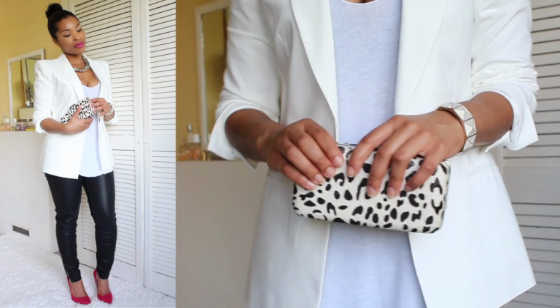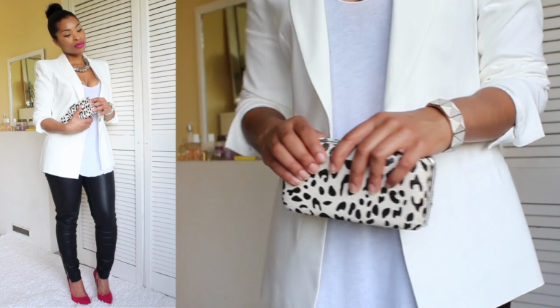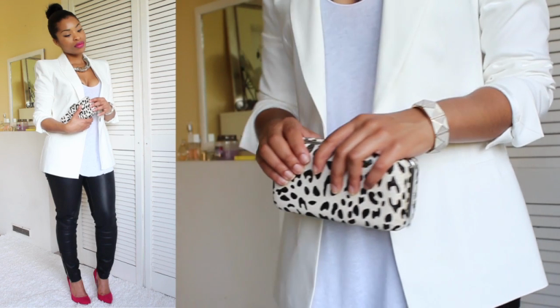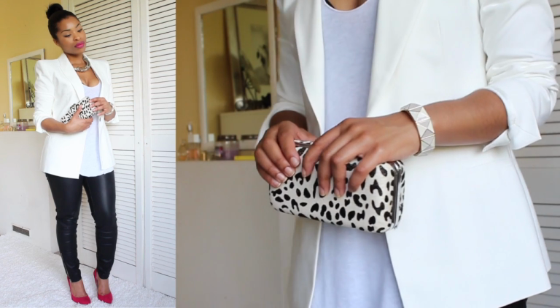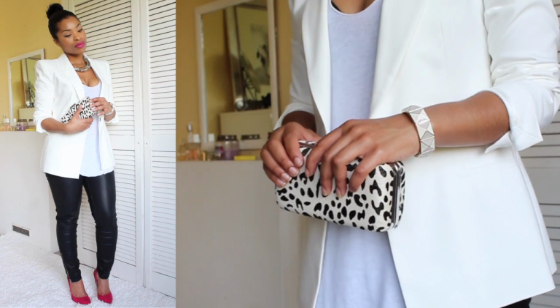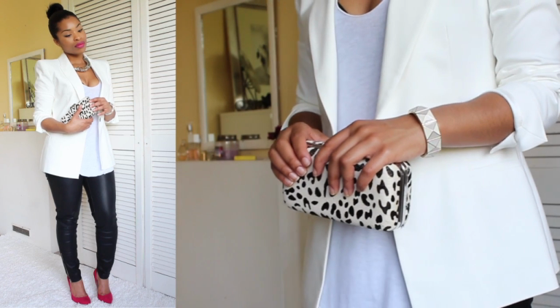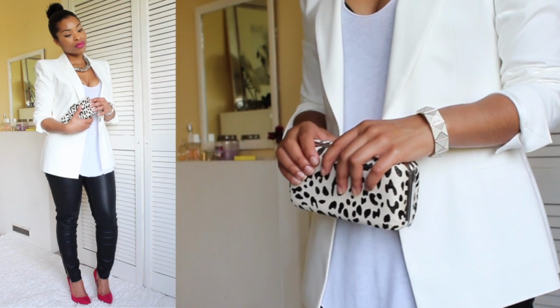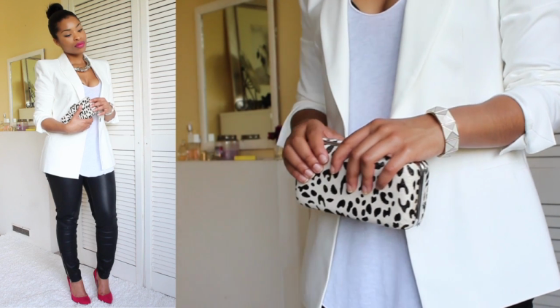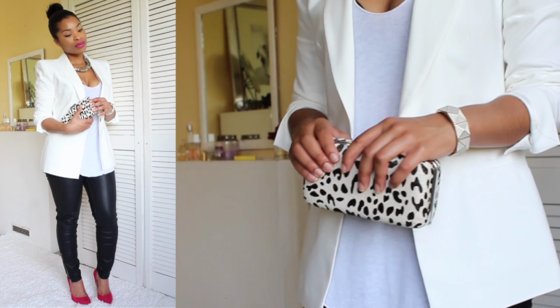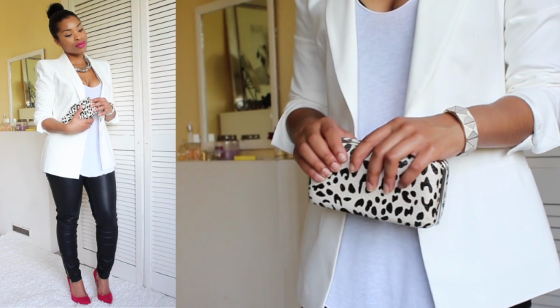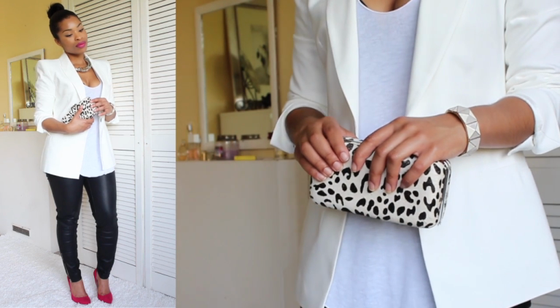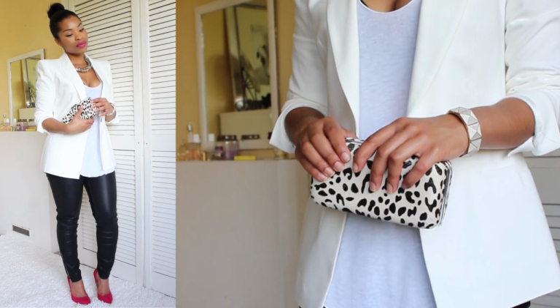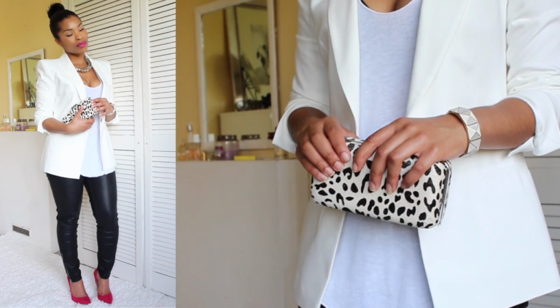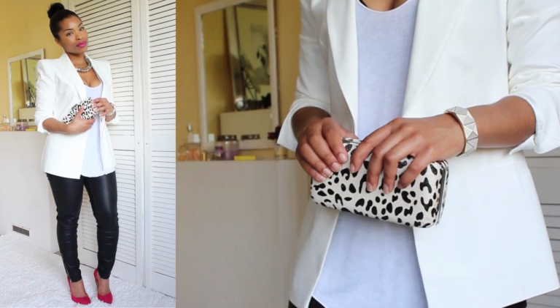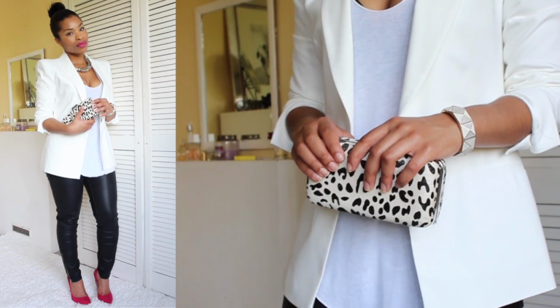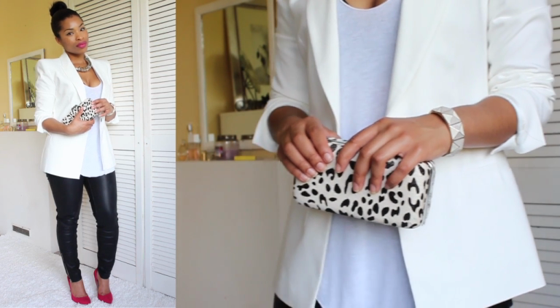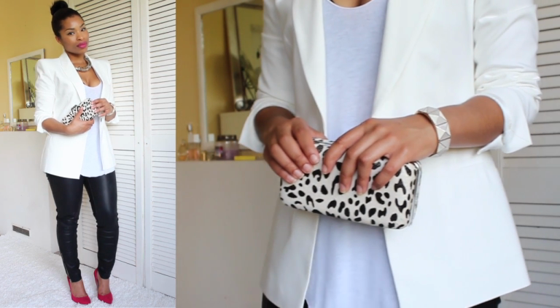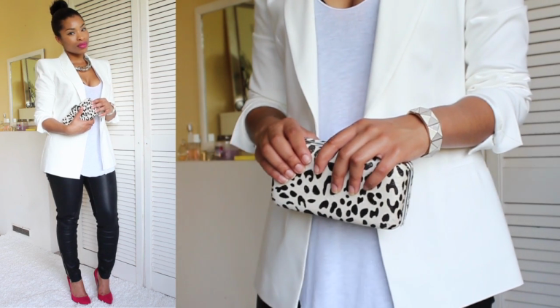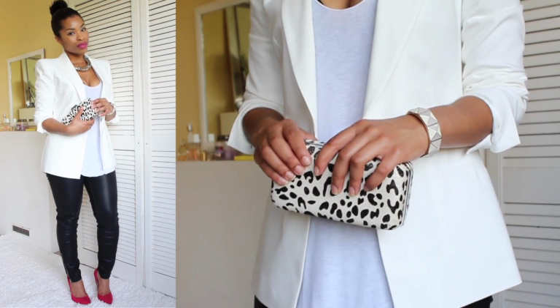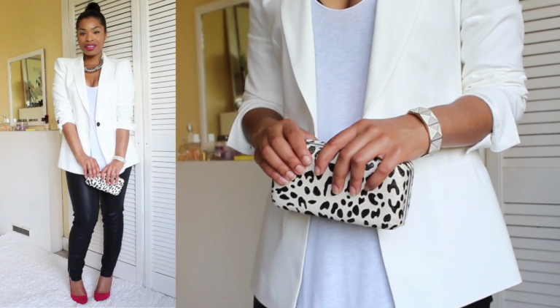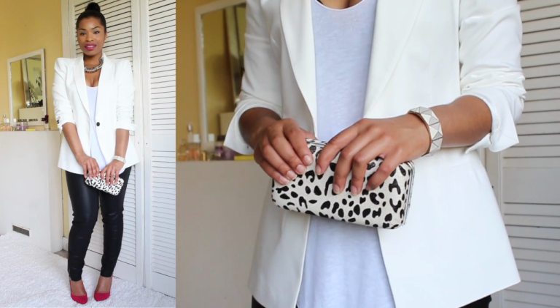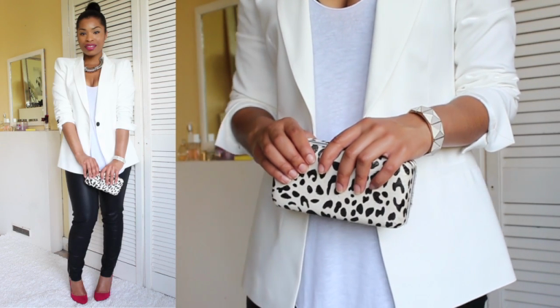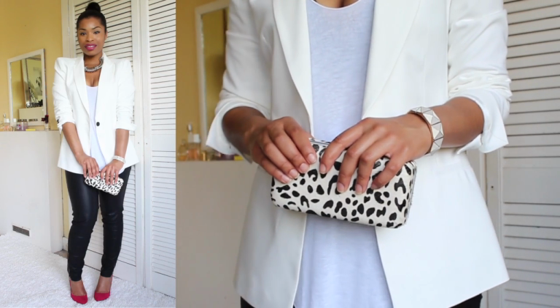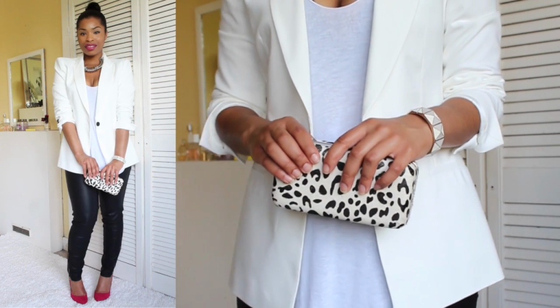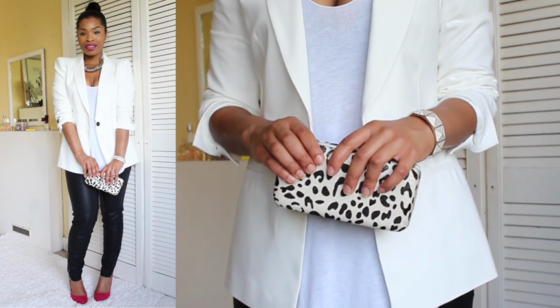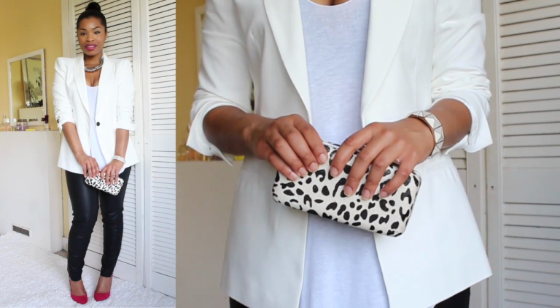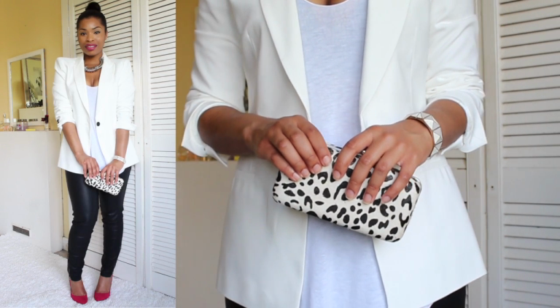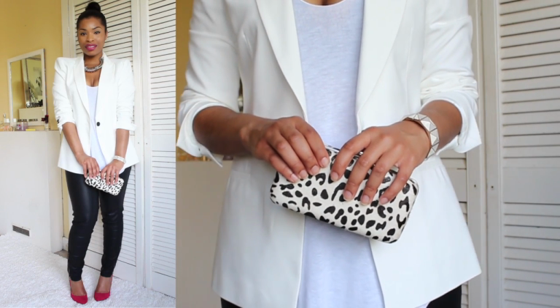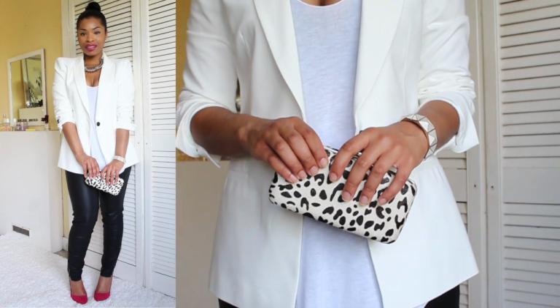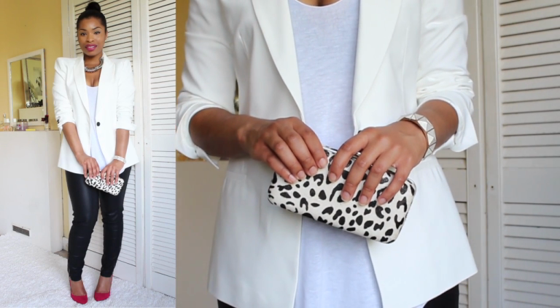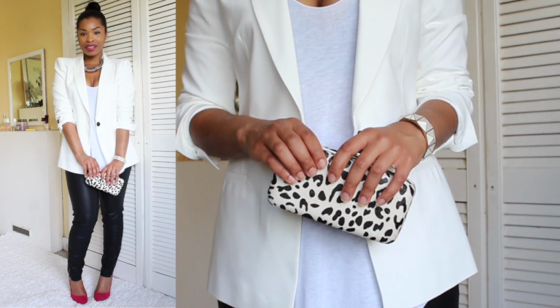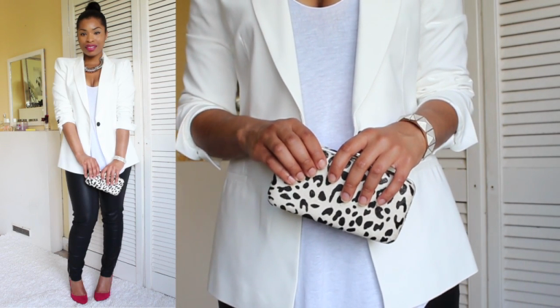I've gone for this animal print clutch and I think this outfit will be perfect for a daytime event or an evening event.